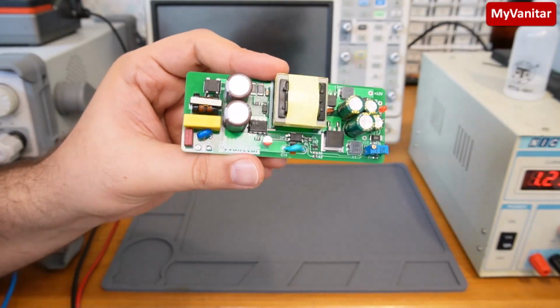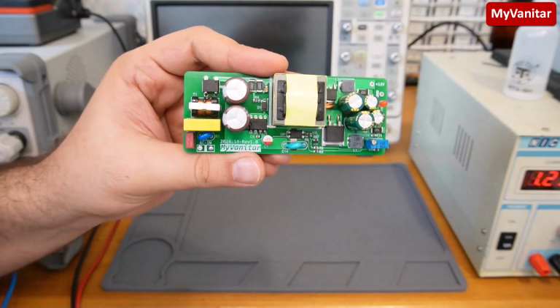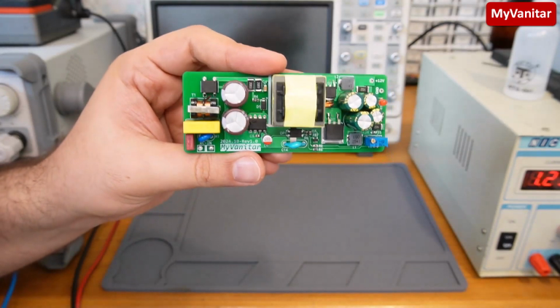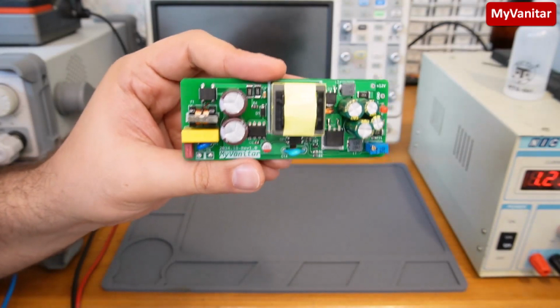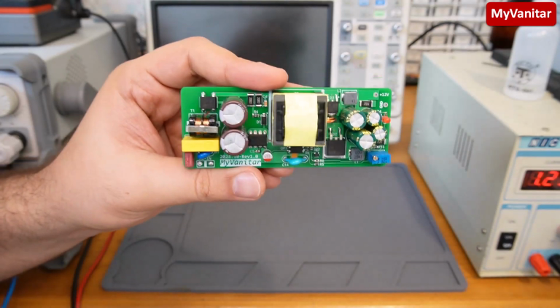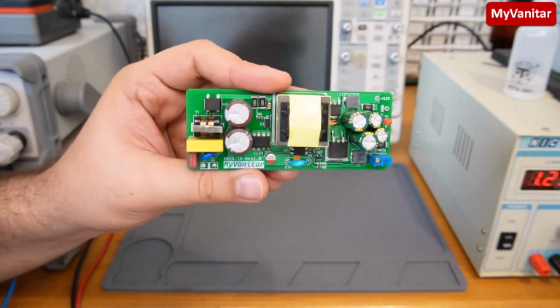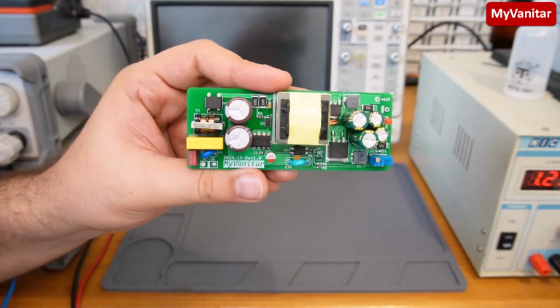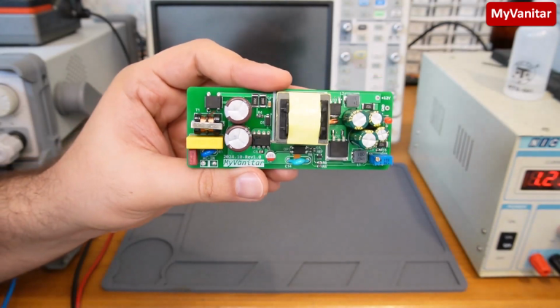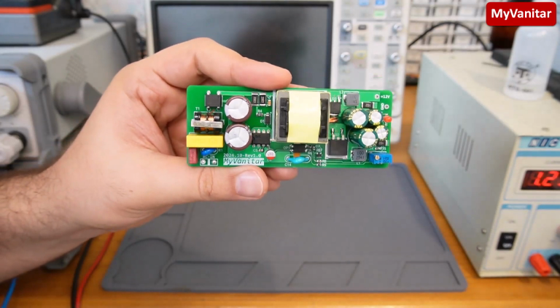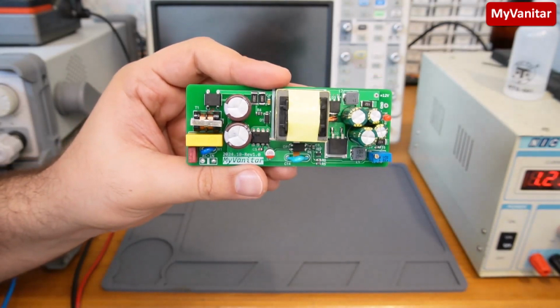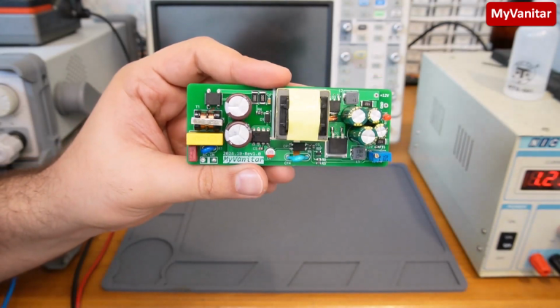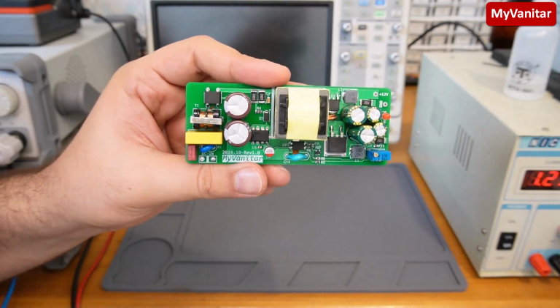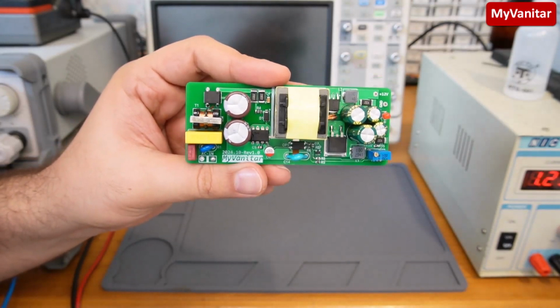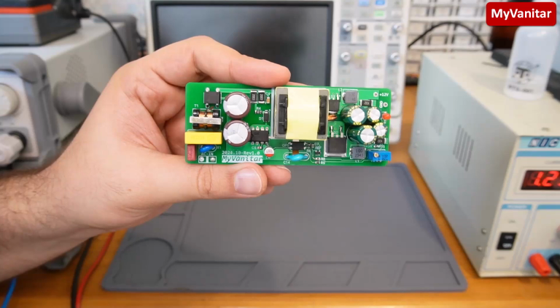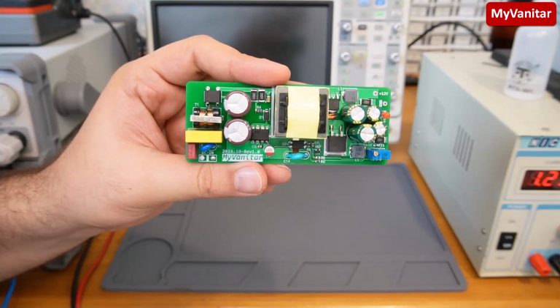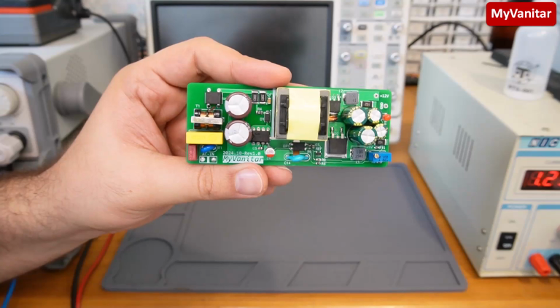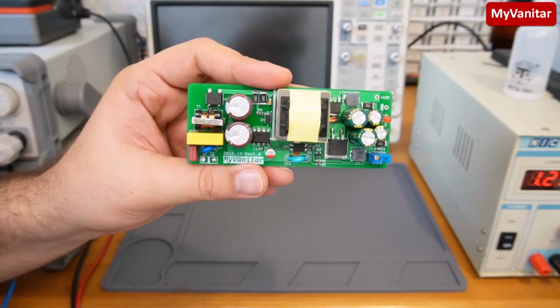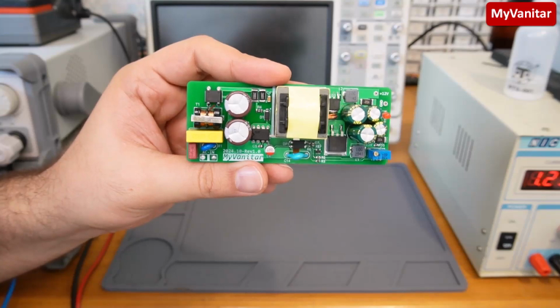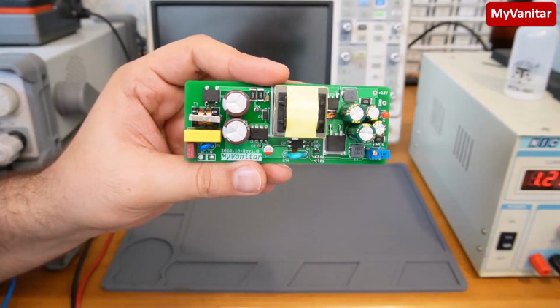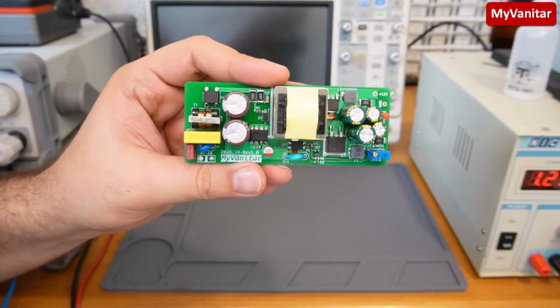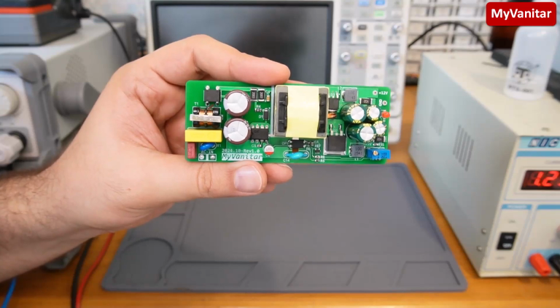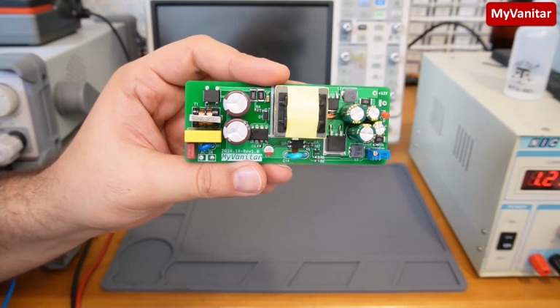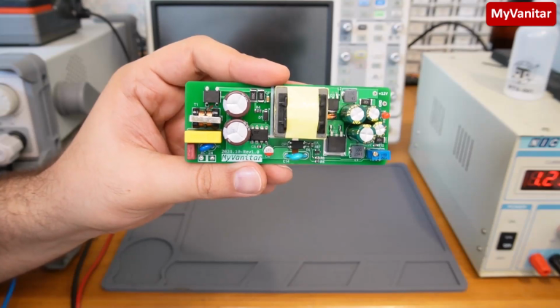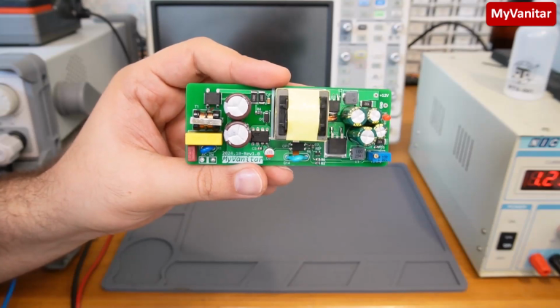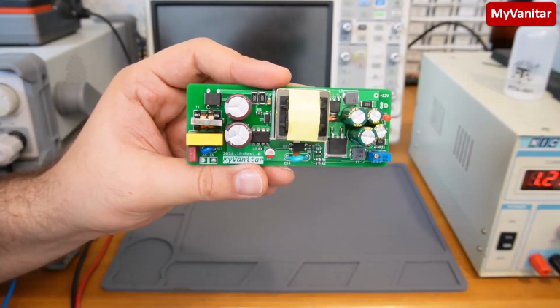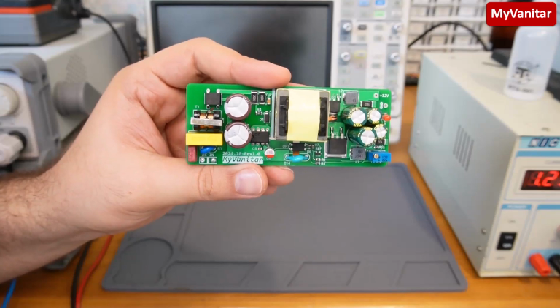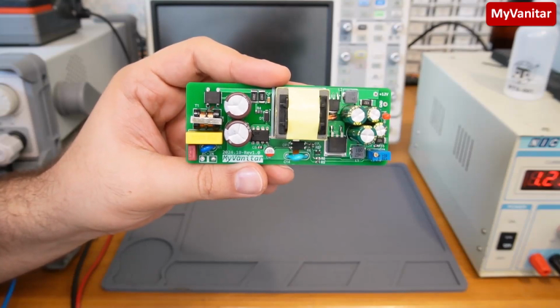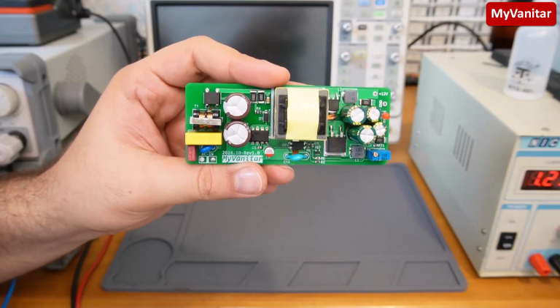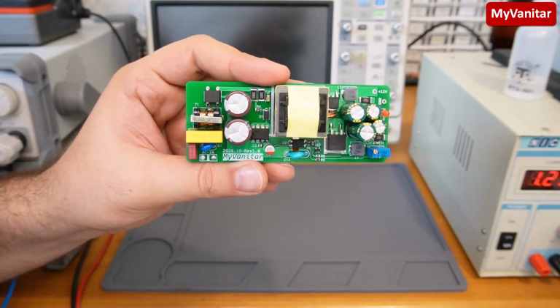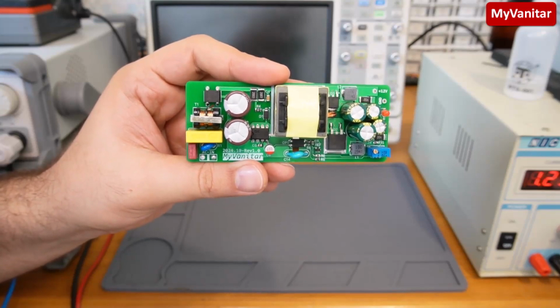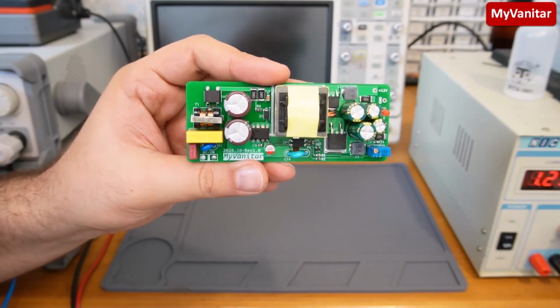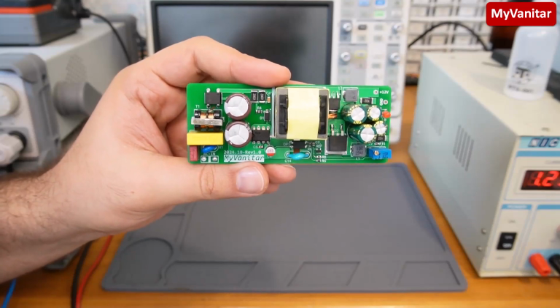You can see the grounding of the board designed to reduce the length and impedance of the ground path. I think that's enough for this step — let's go to the next section where I'll explain the board in more detail.